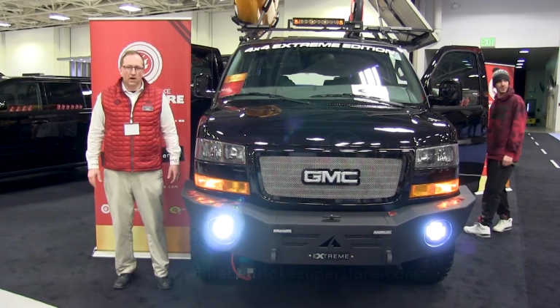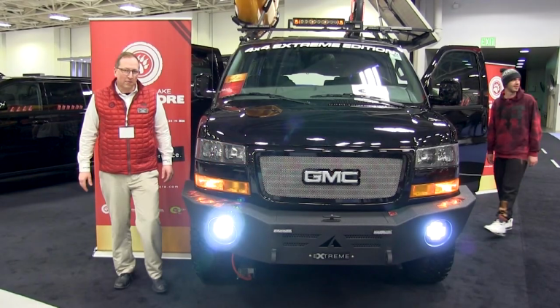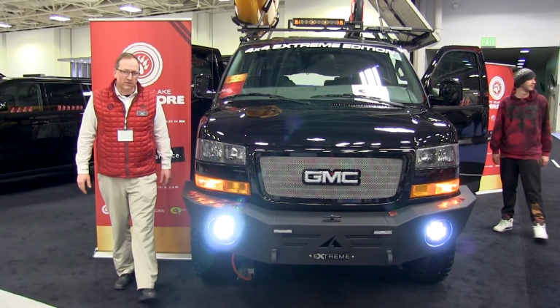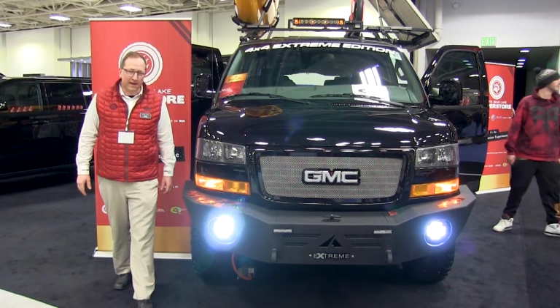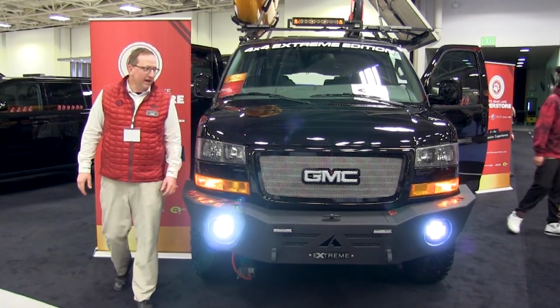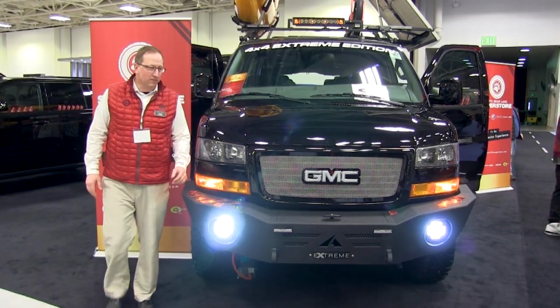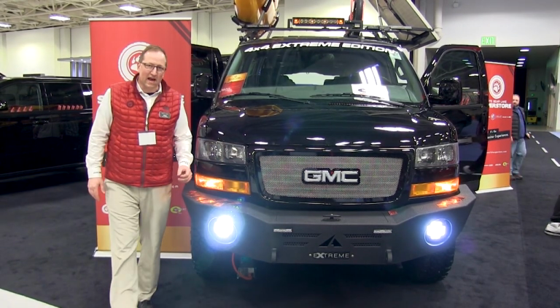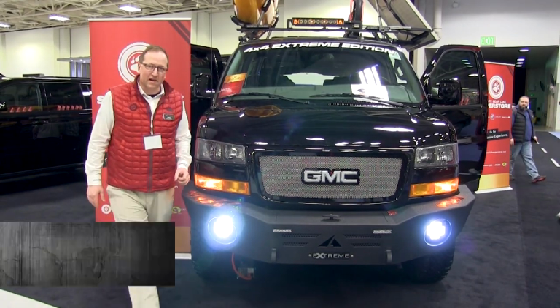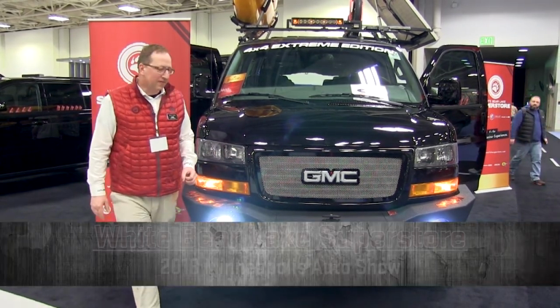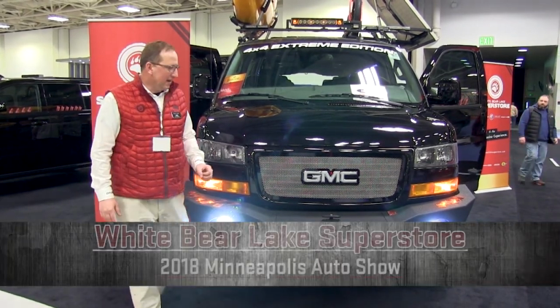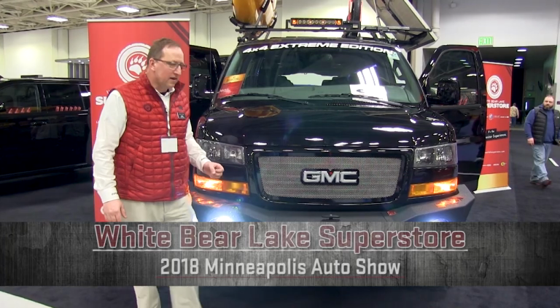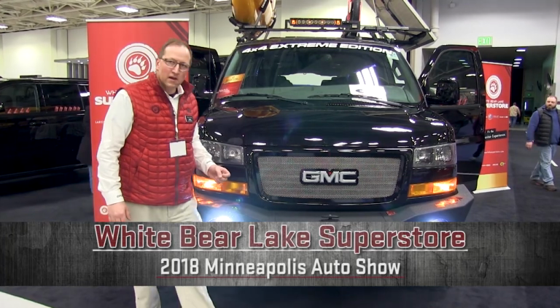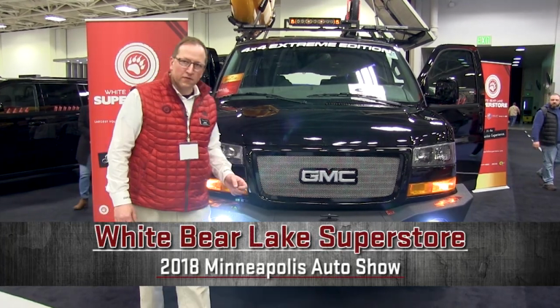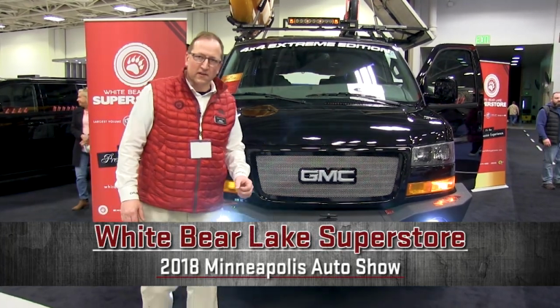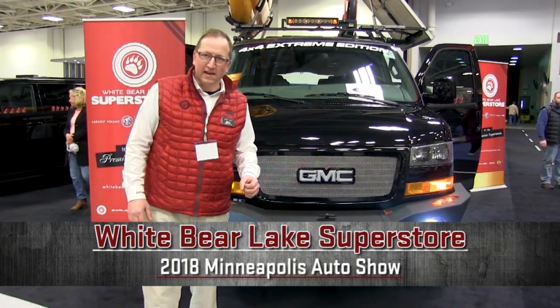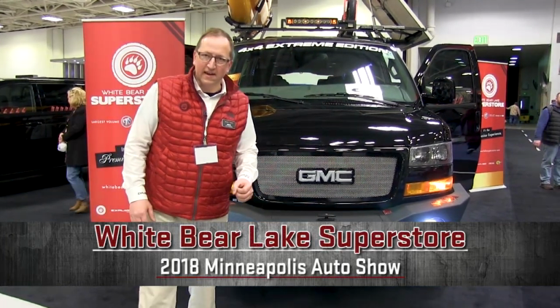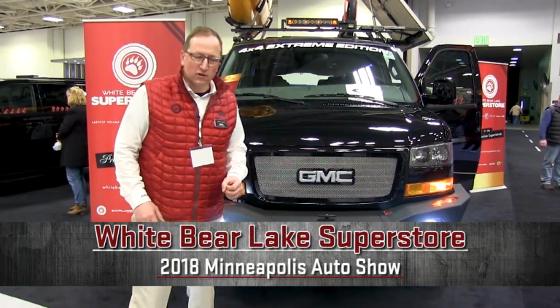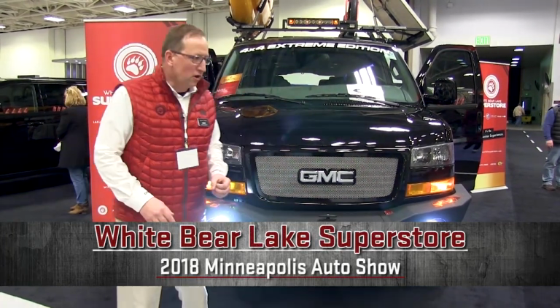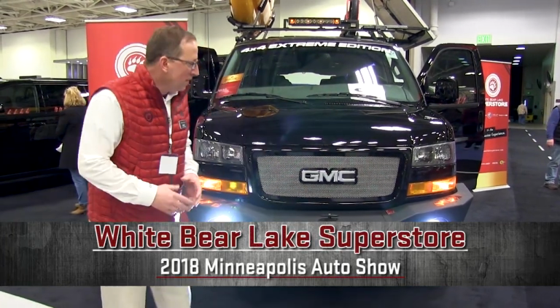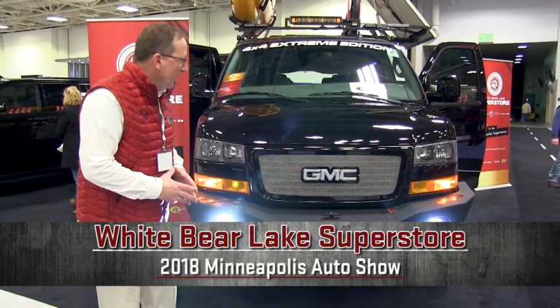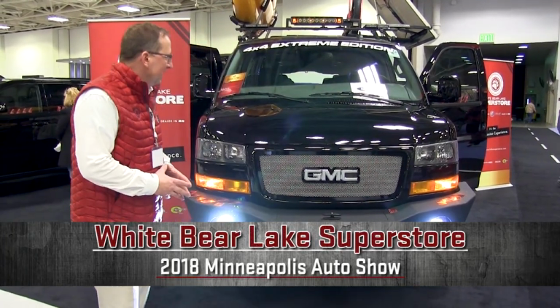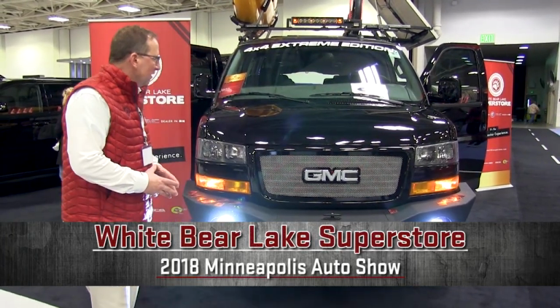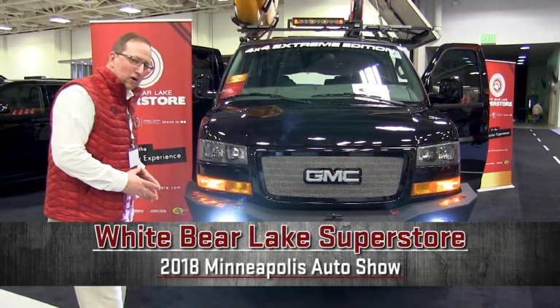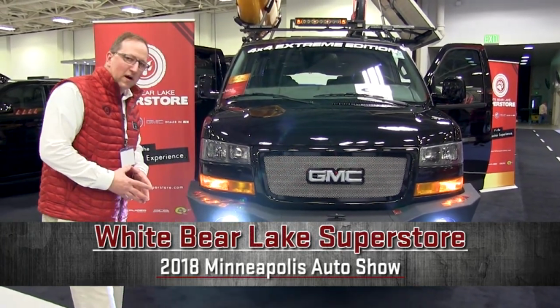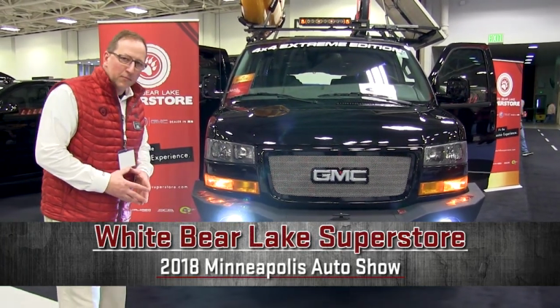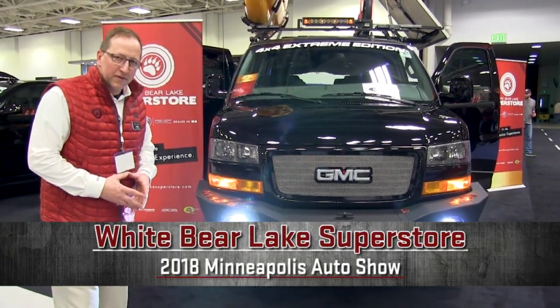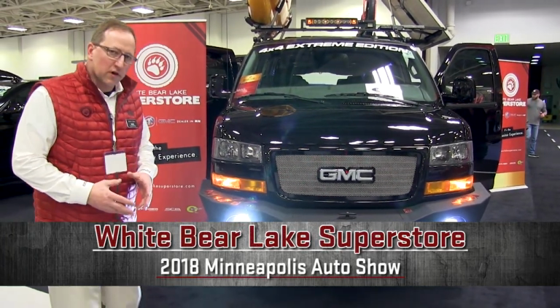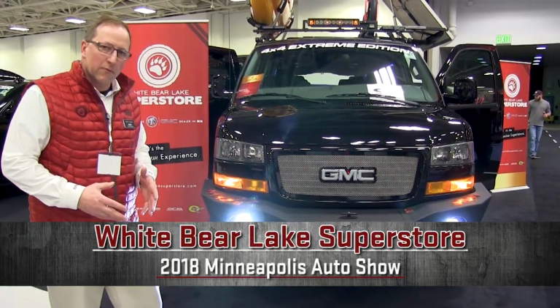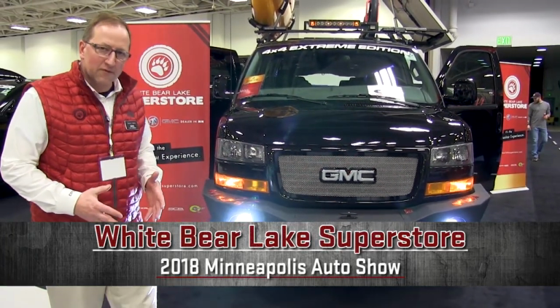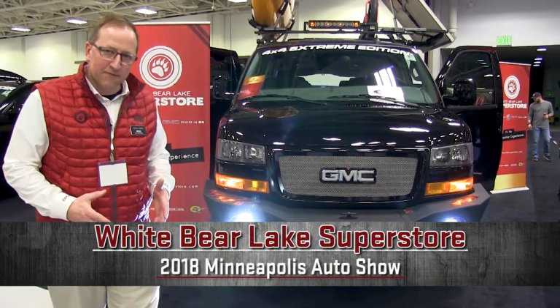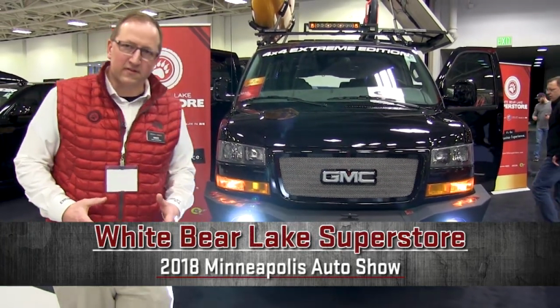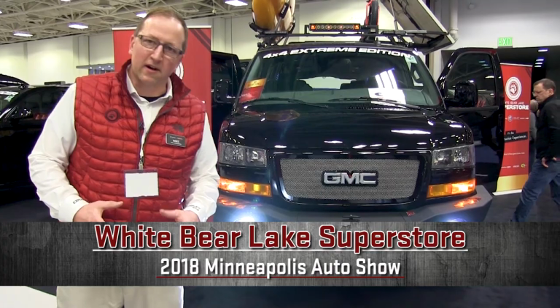Hello, my name is Mike Kienes and we're live down at the 2018 Auto Show. We're going to go around our booth and show you what we have to offer this year.